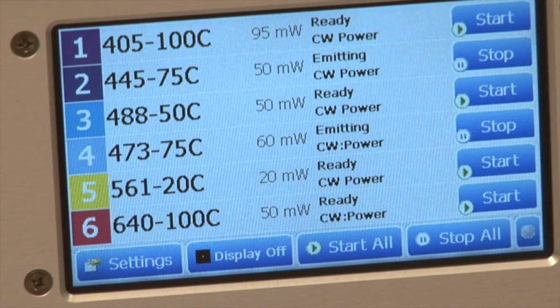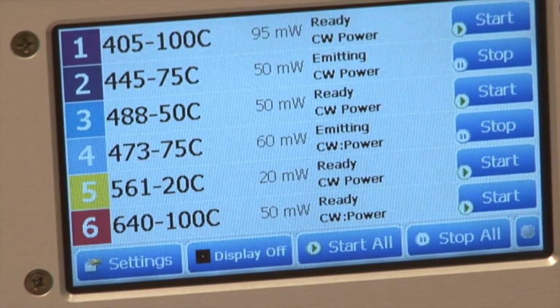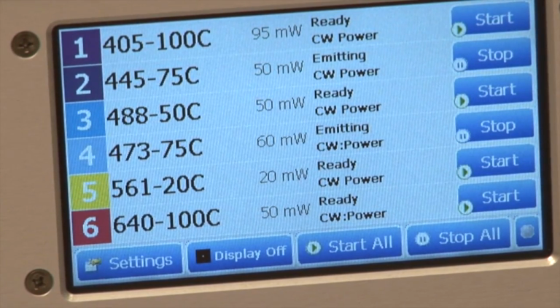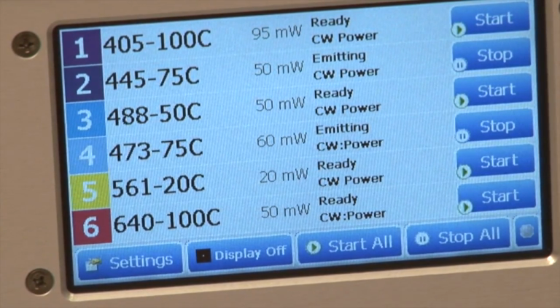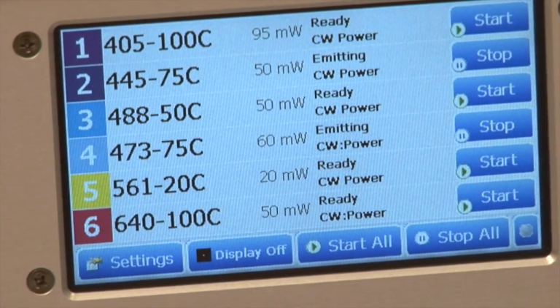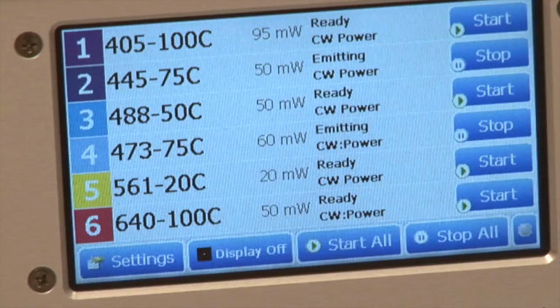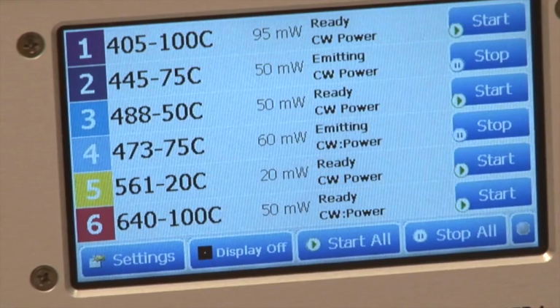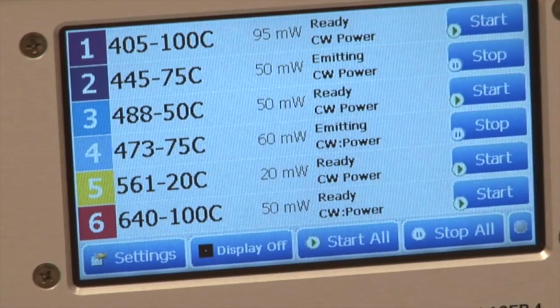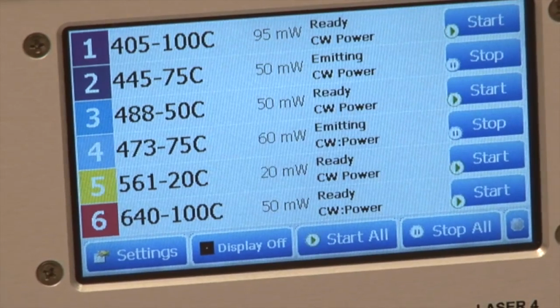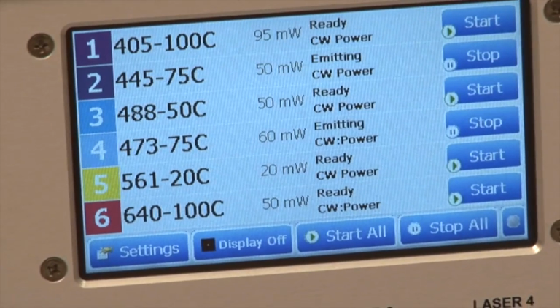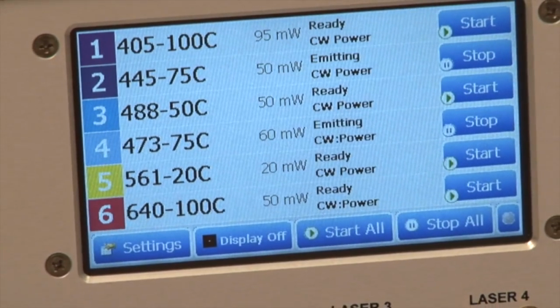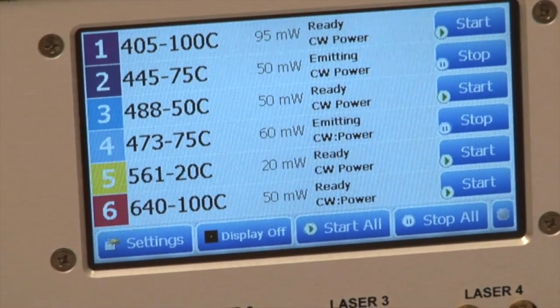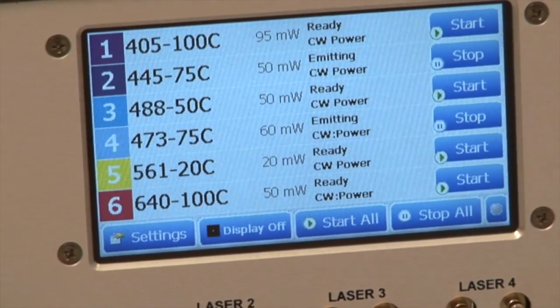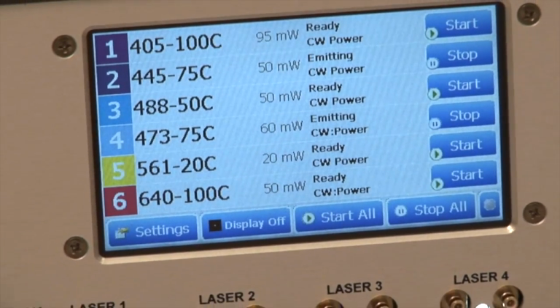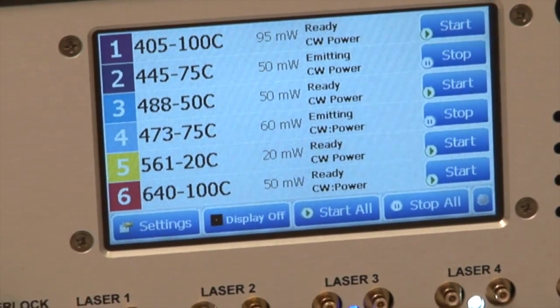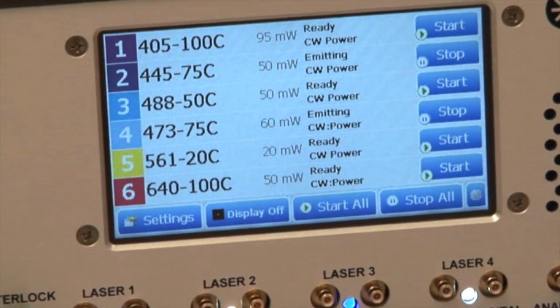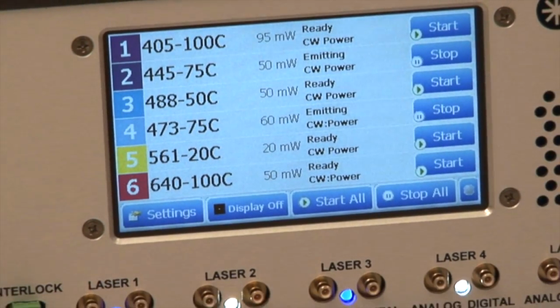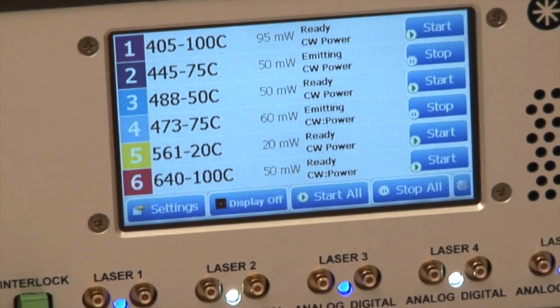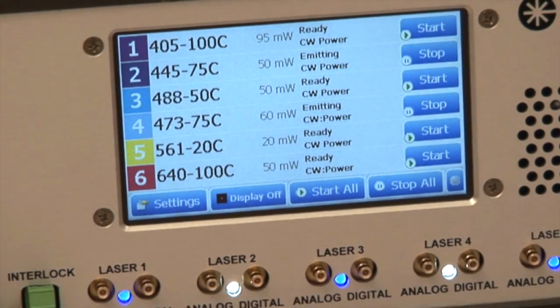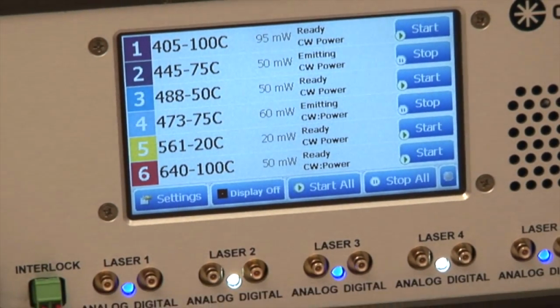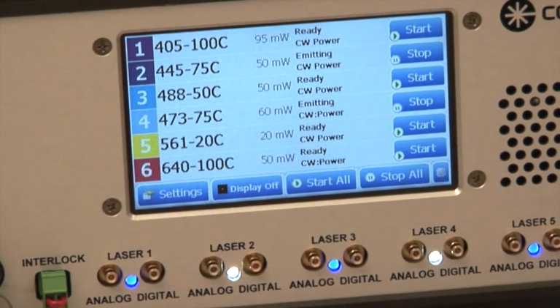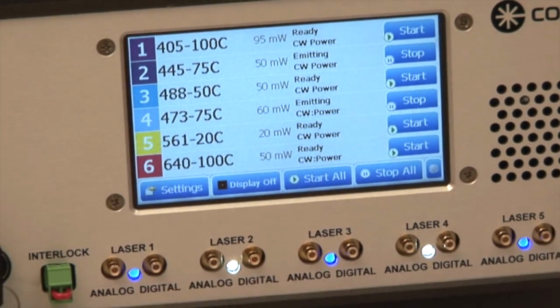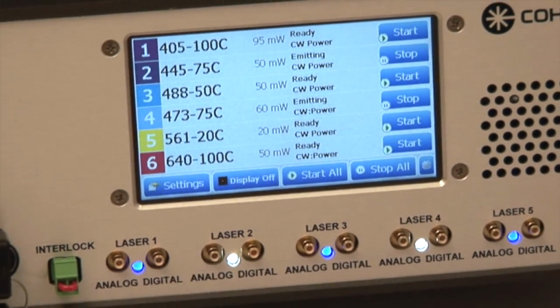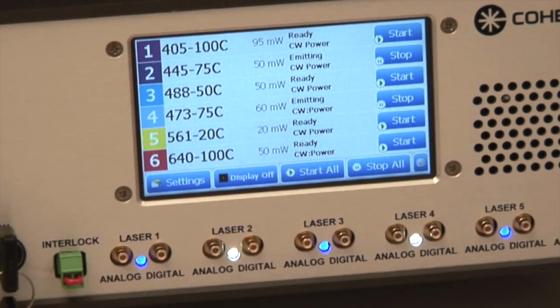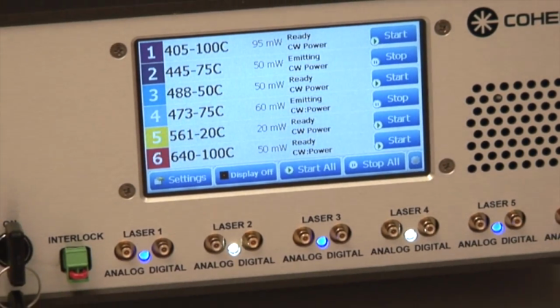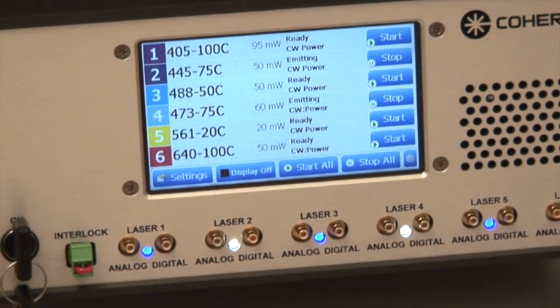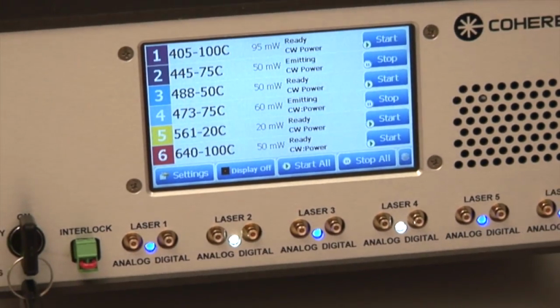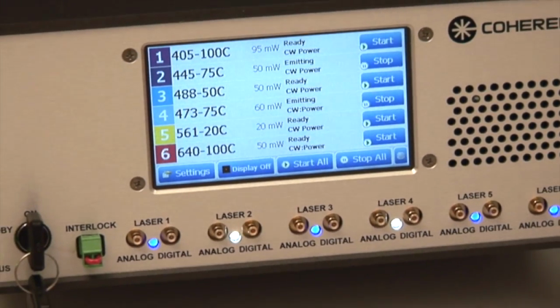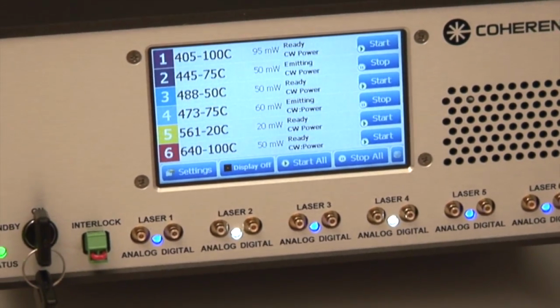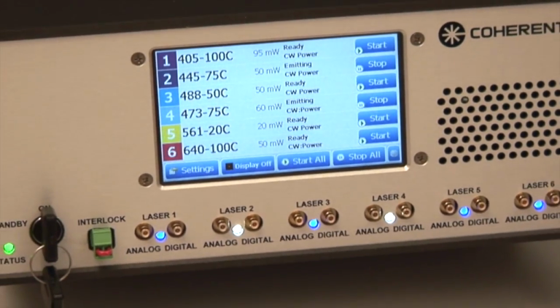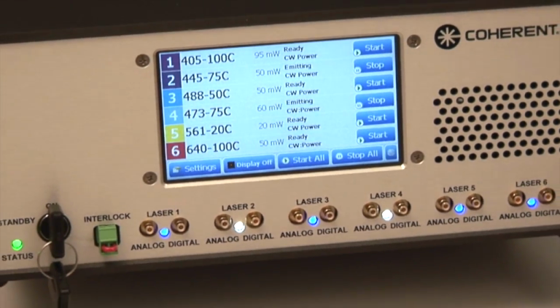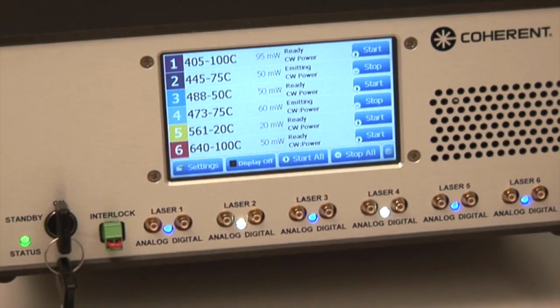The OBIS Scientific Remote is a very simple, straightforward user interface to control up to six OBIS lasers.